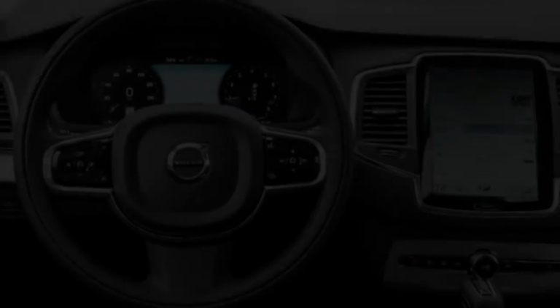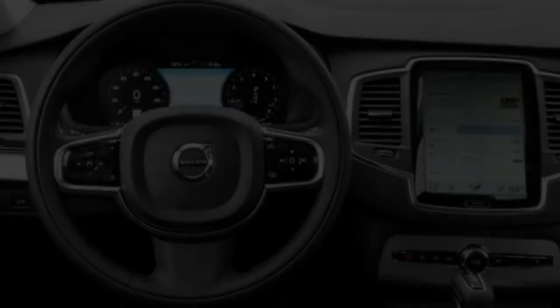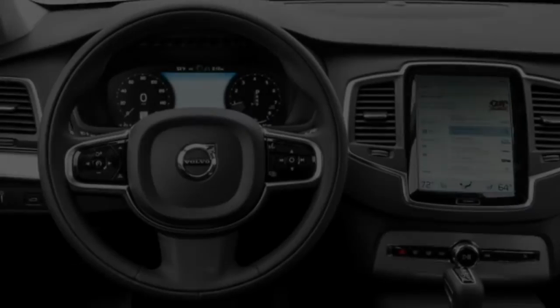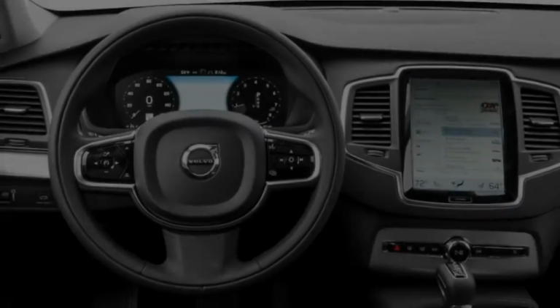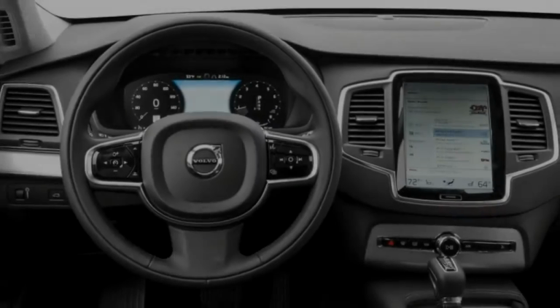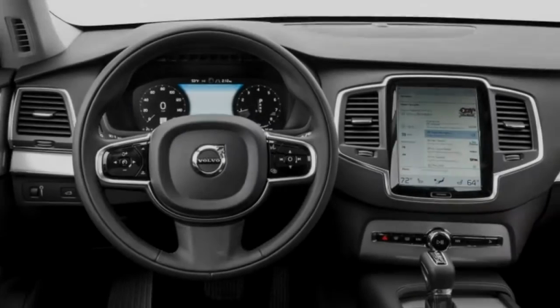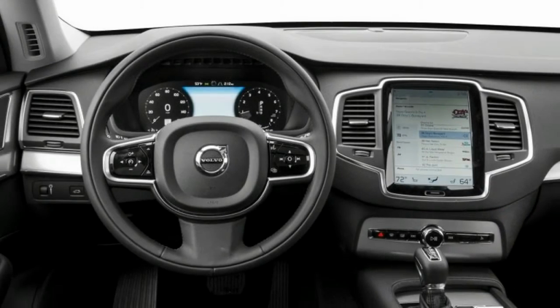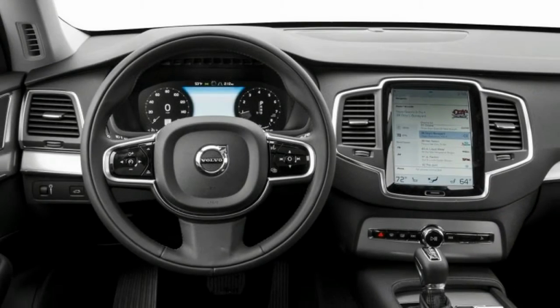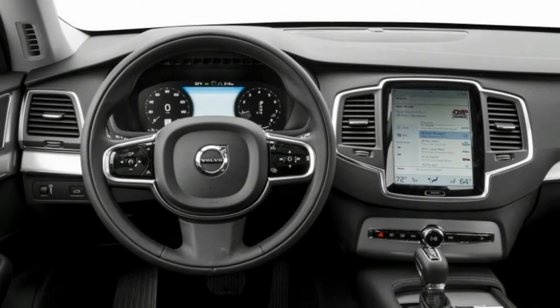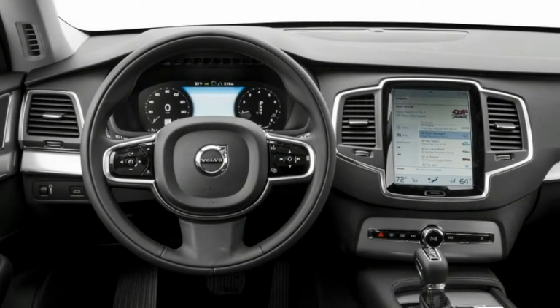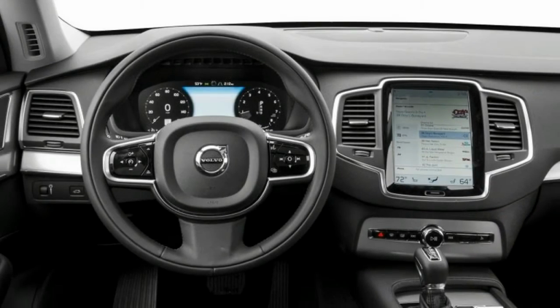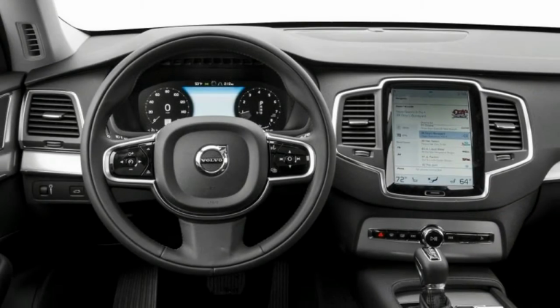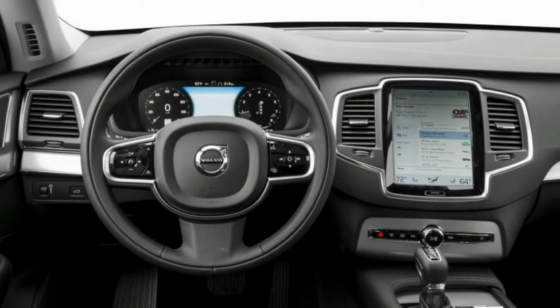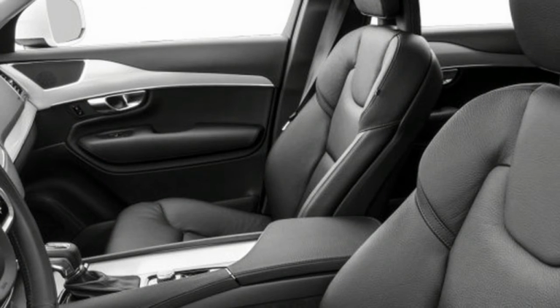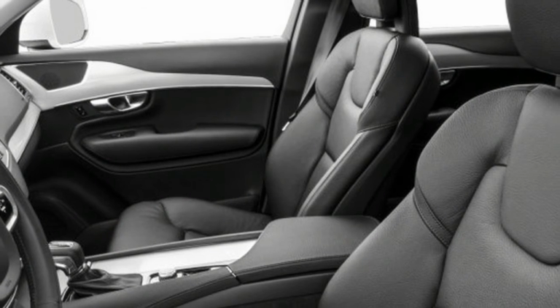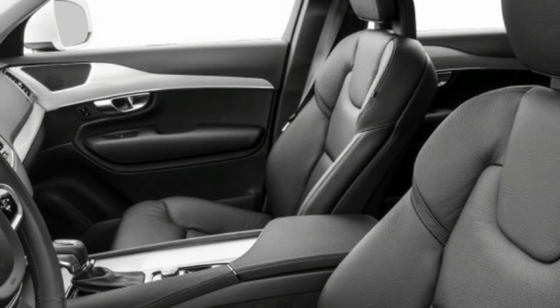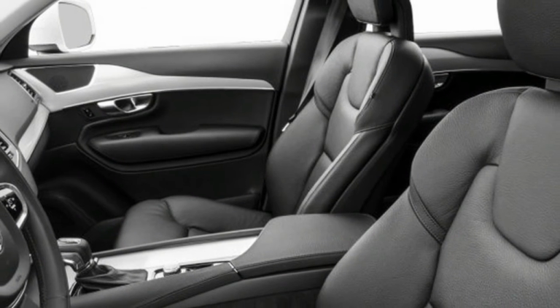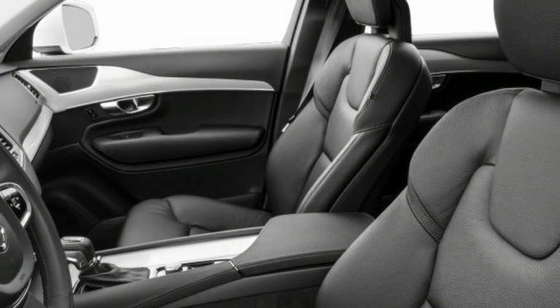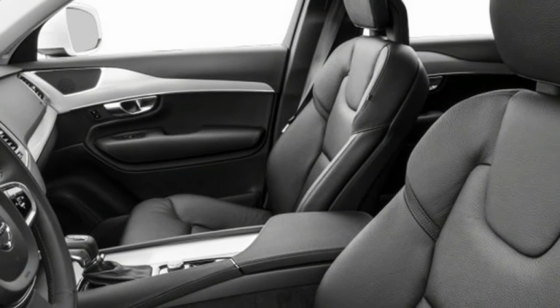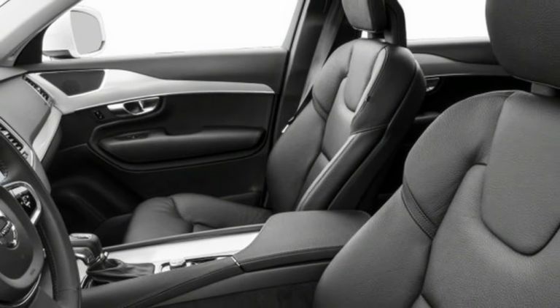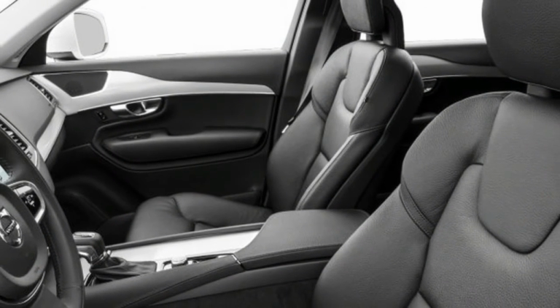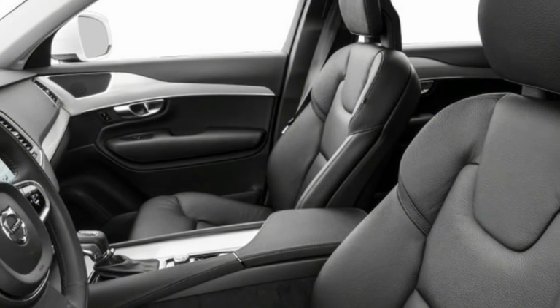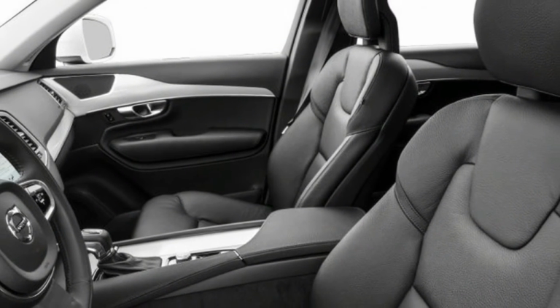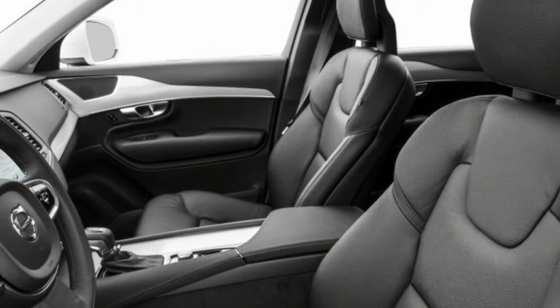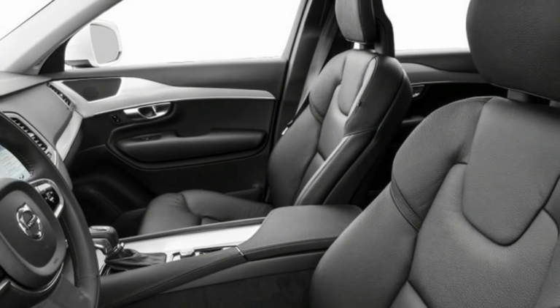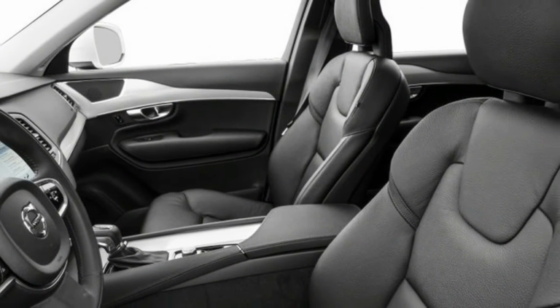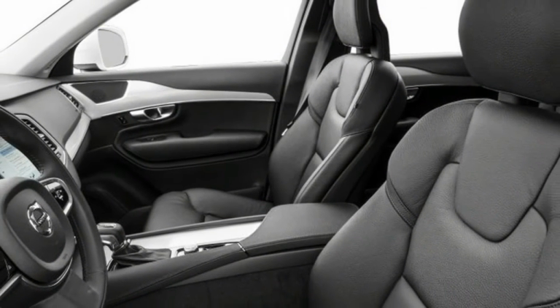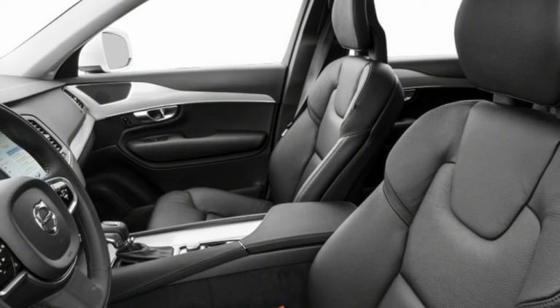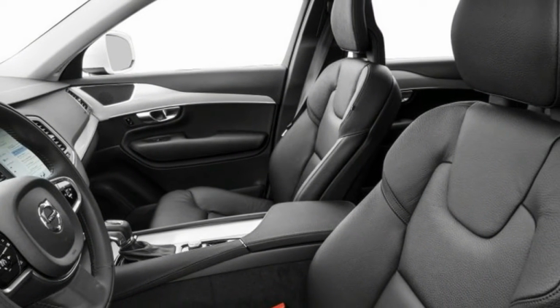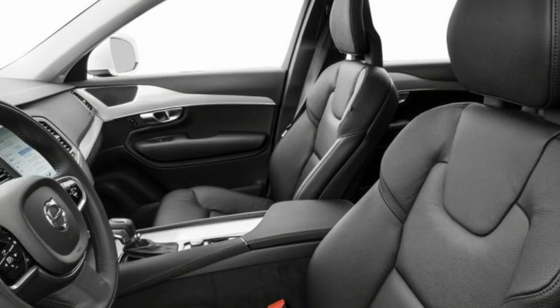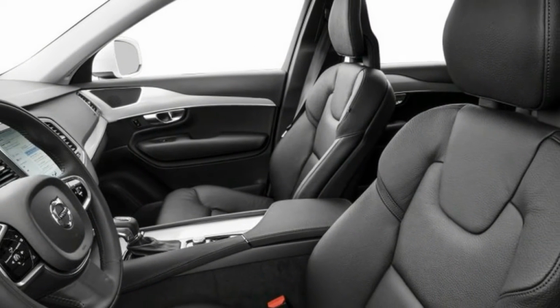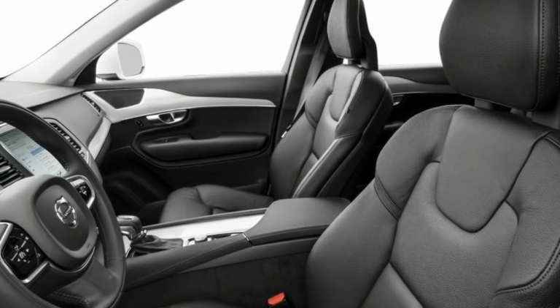Highs: Astonishingly beautiful, solid driving dynamics, safety by Volvo.